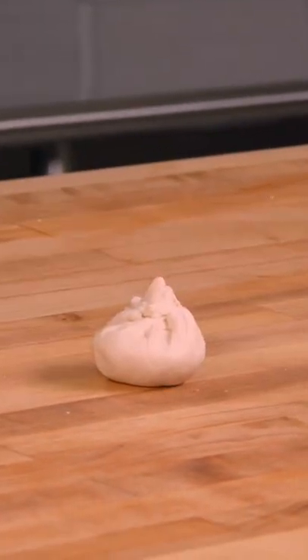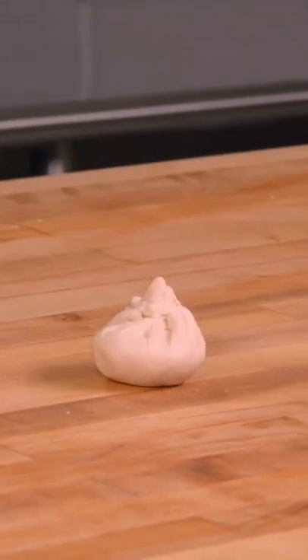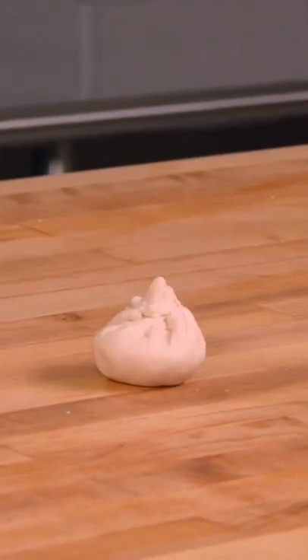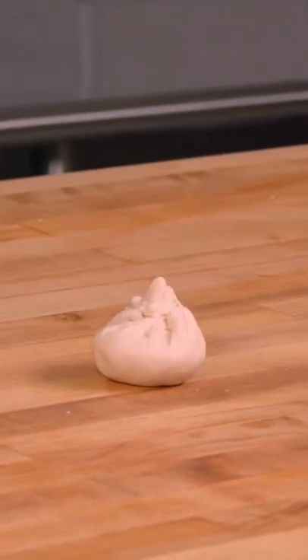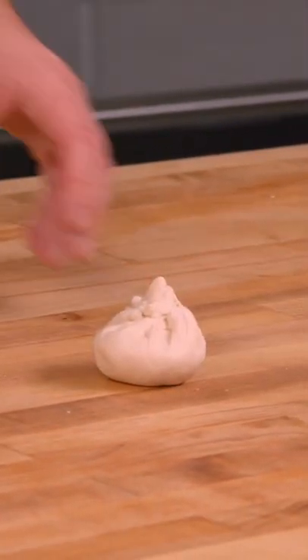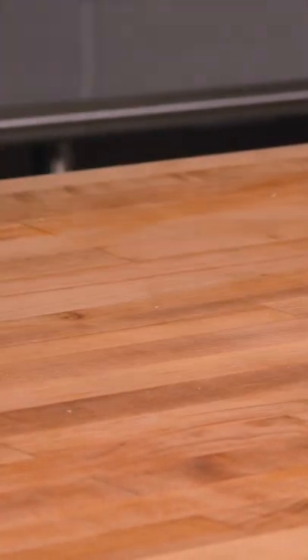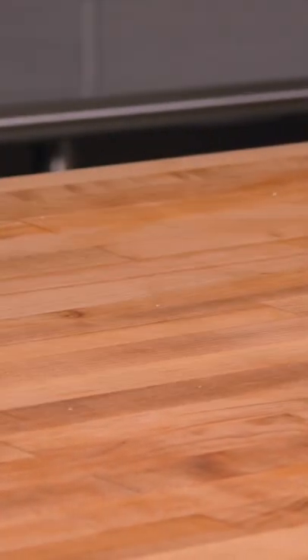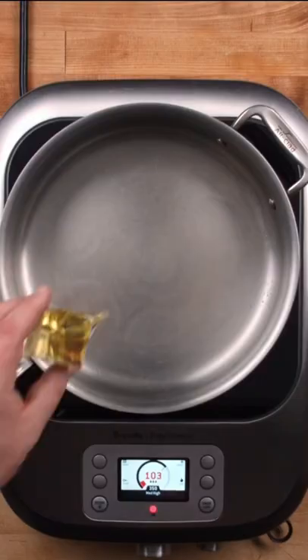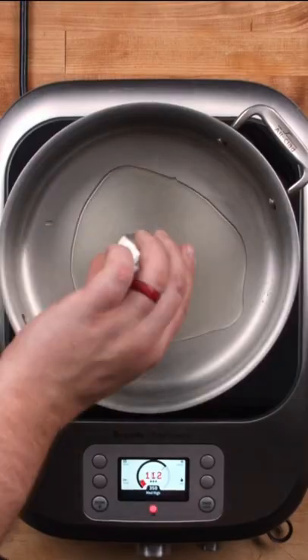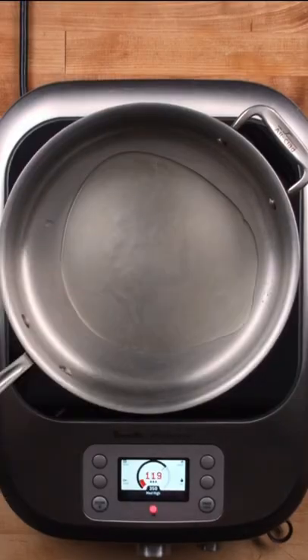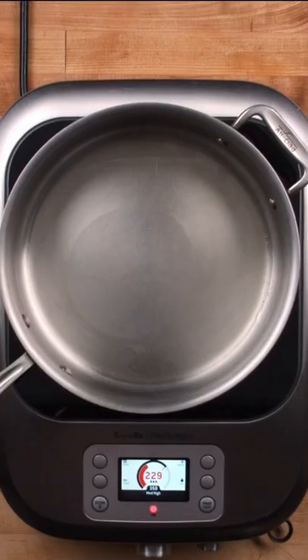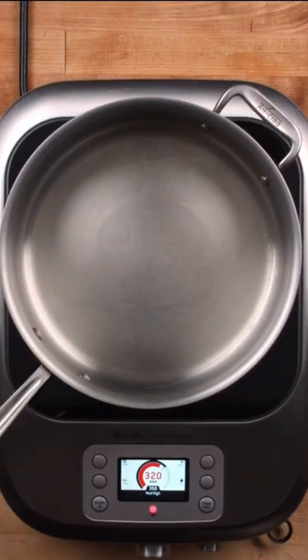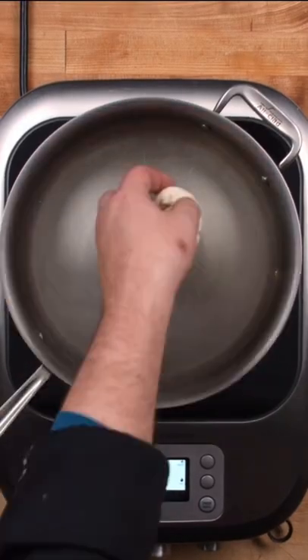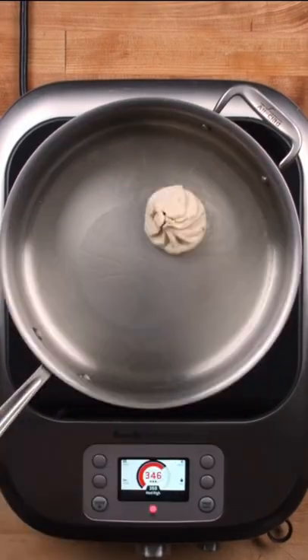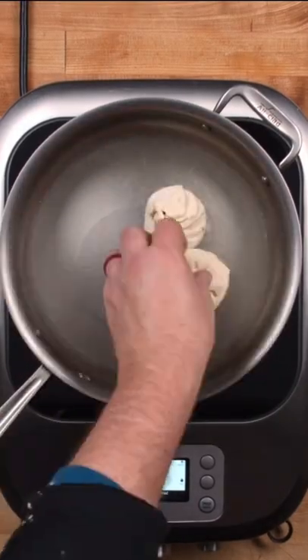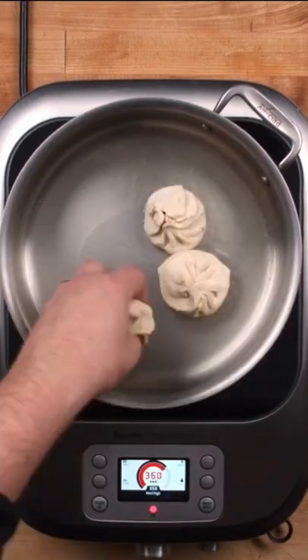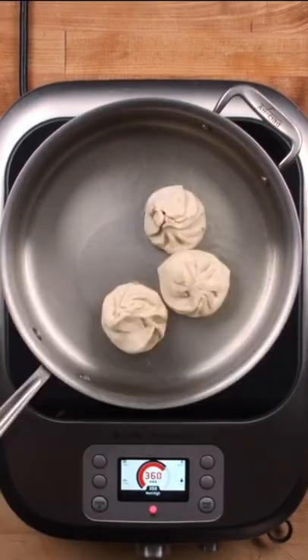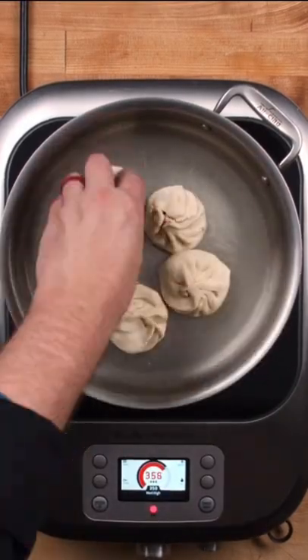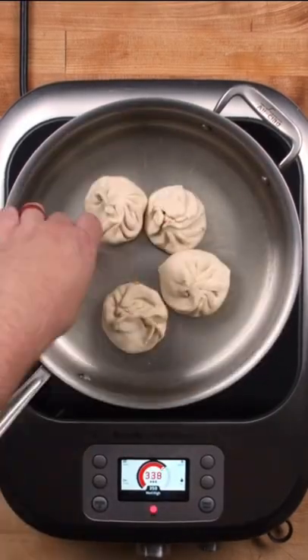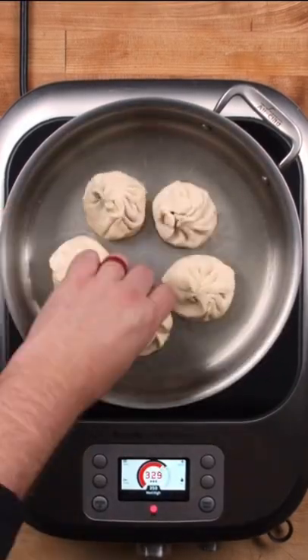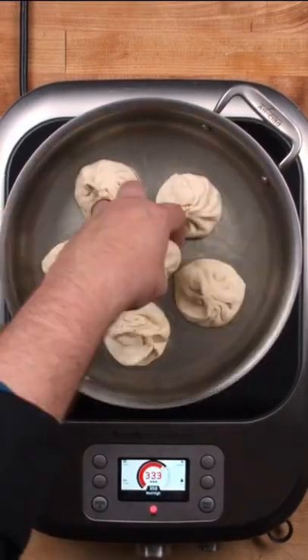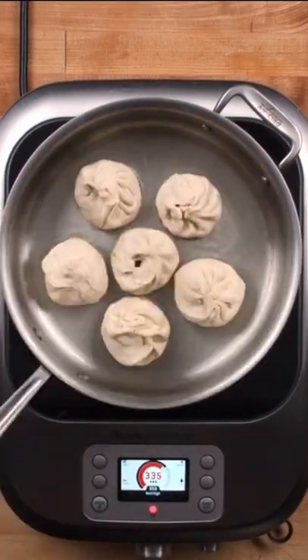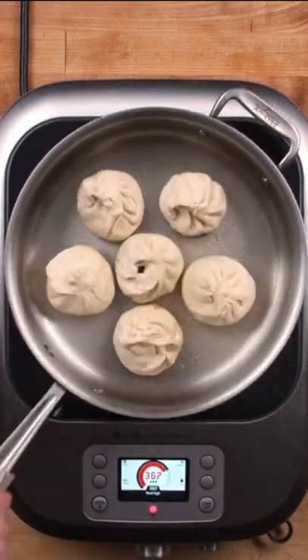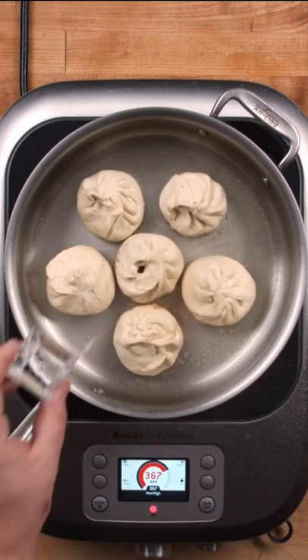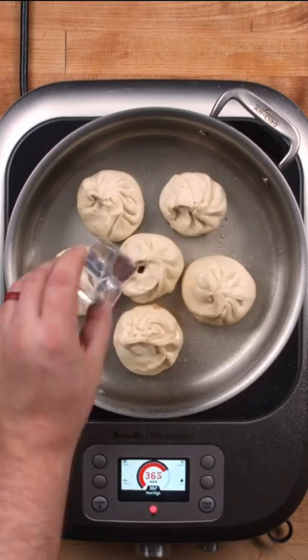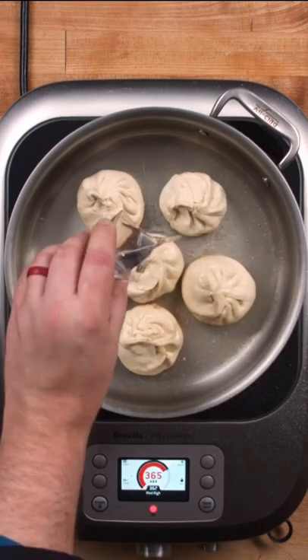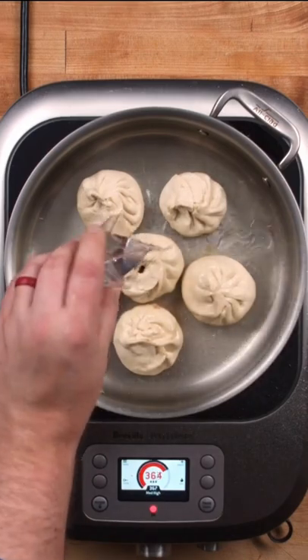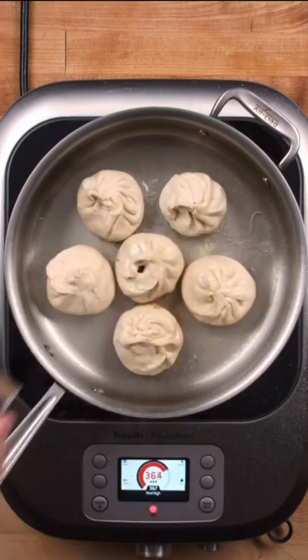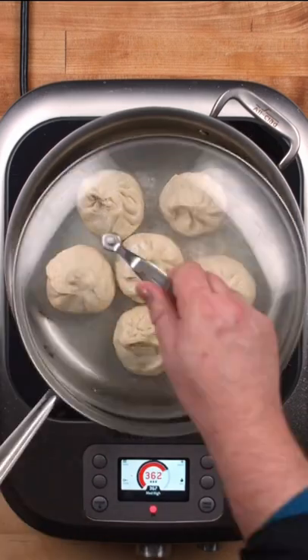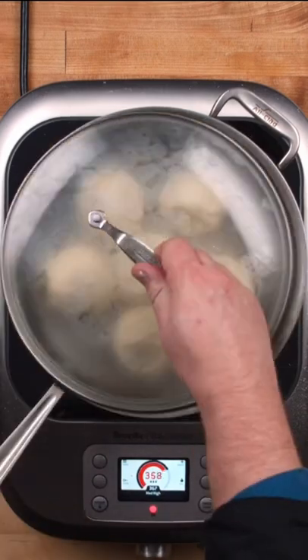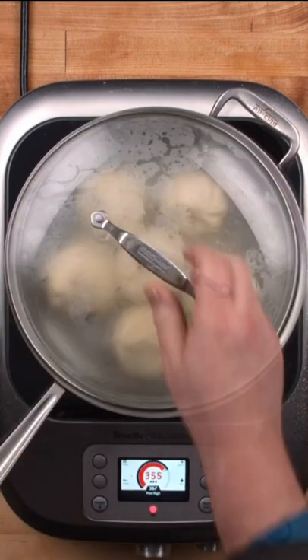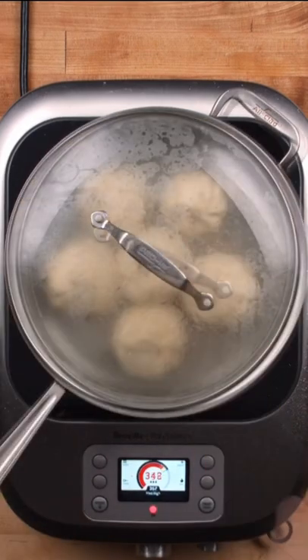Sear the dumplings so they're crispy on the bottom, add a small amount of water, and cover them until they're steamed.